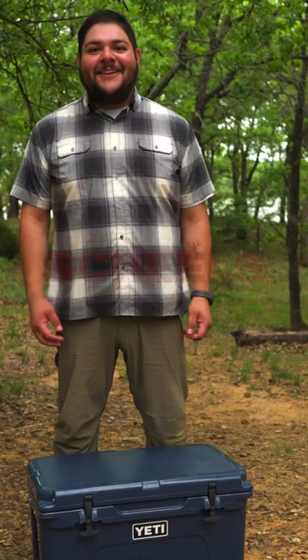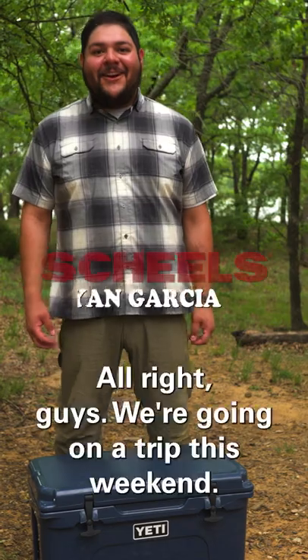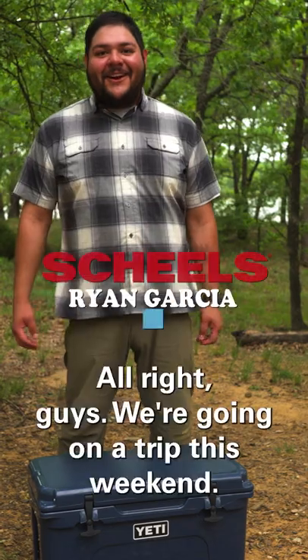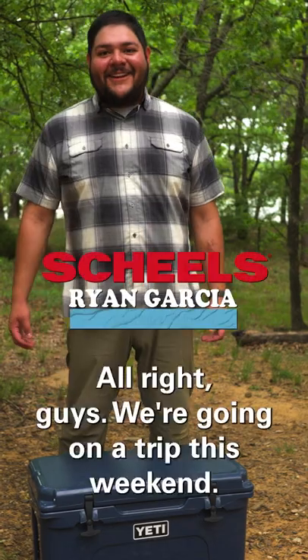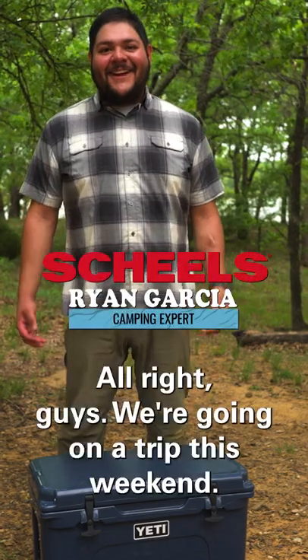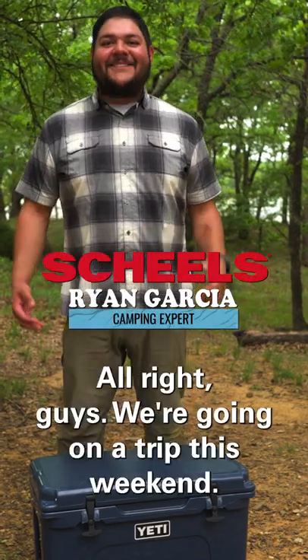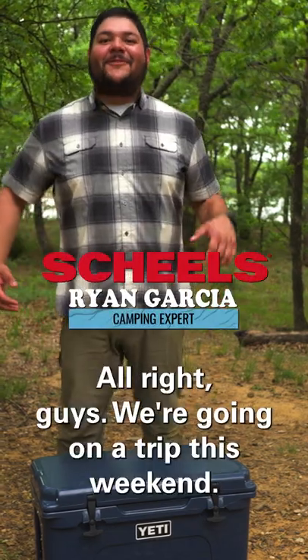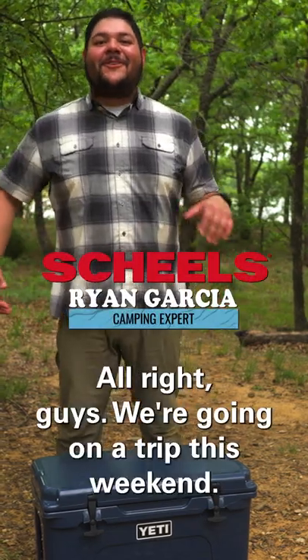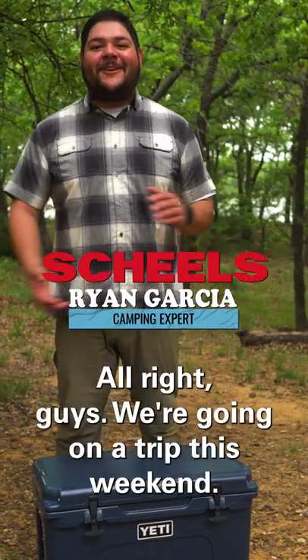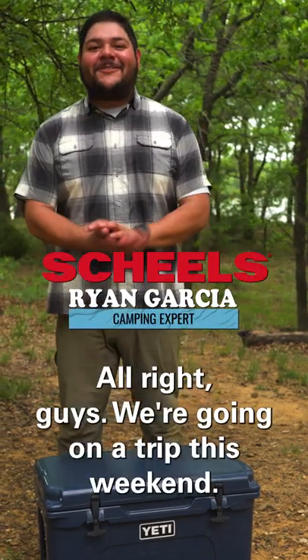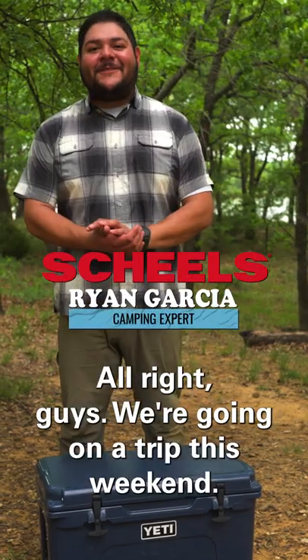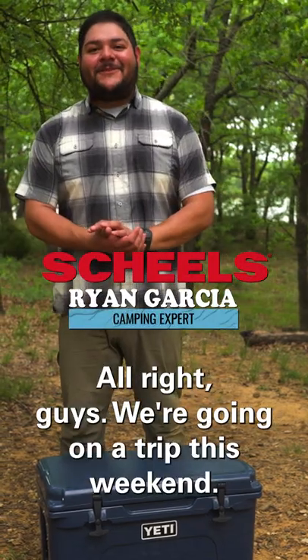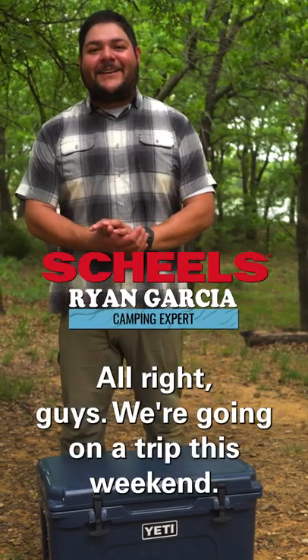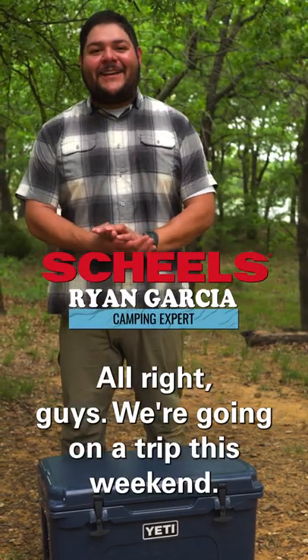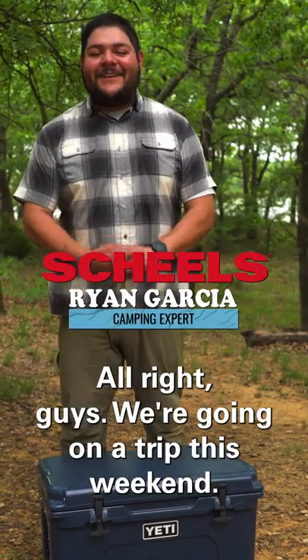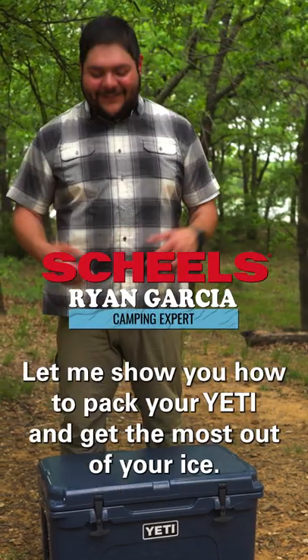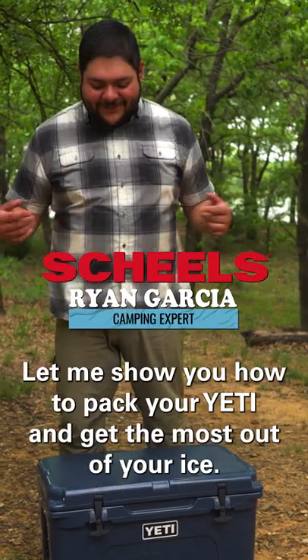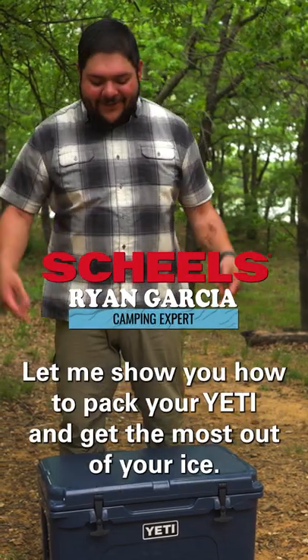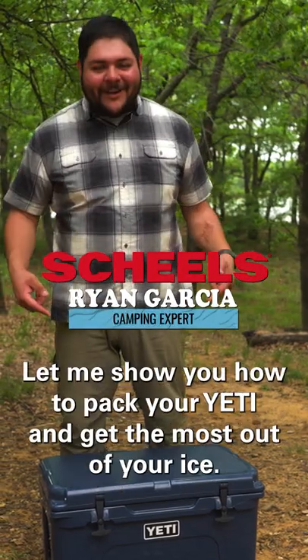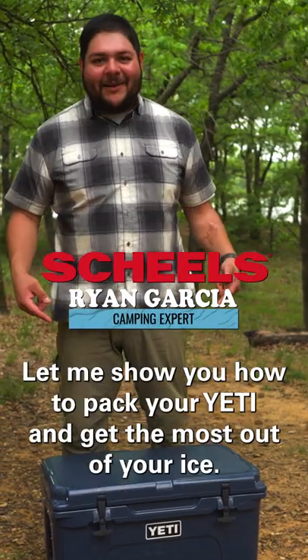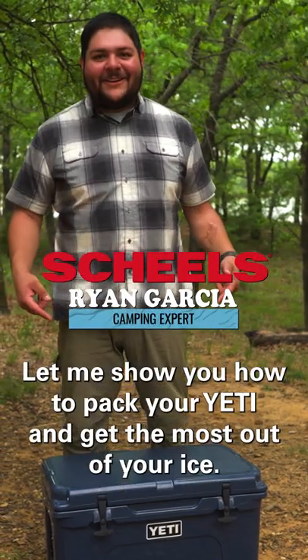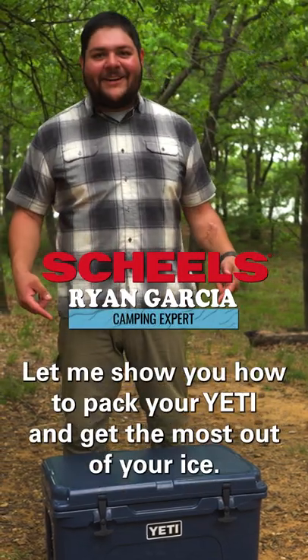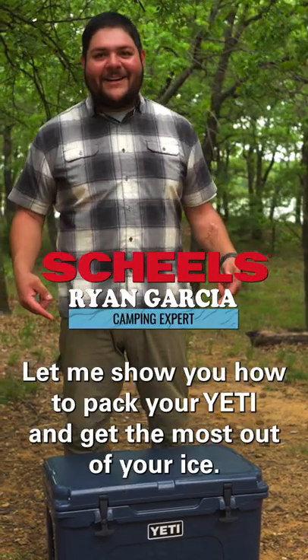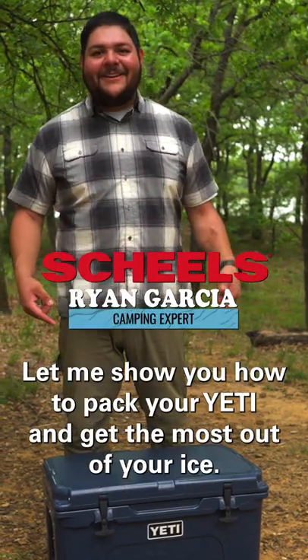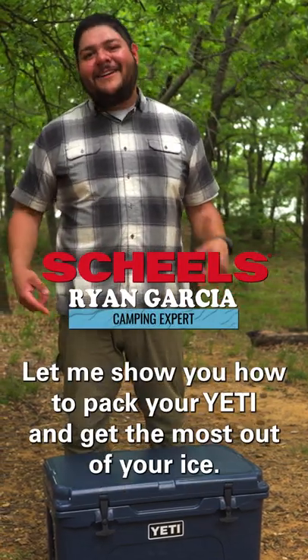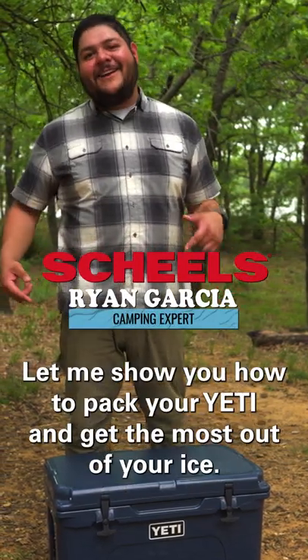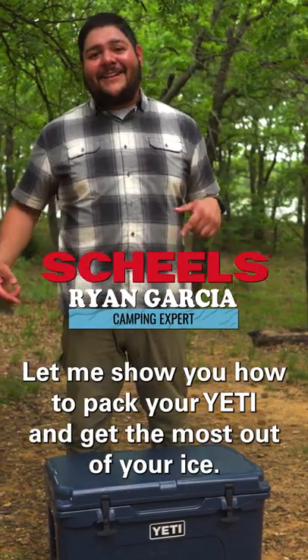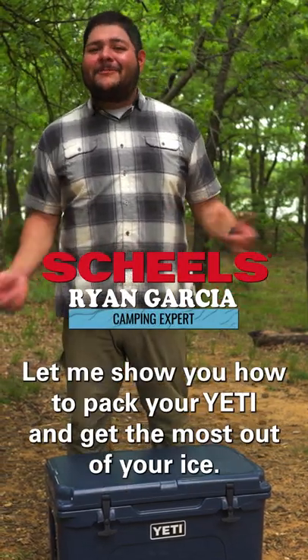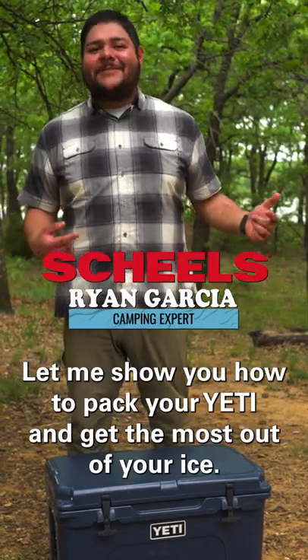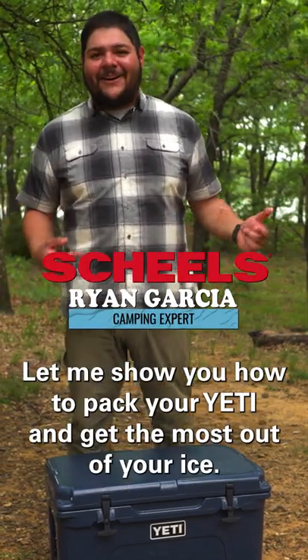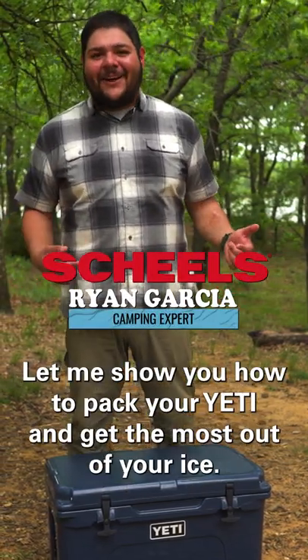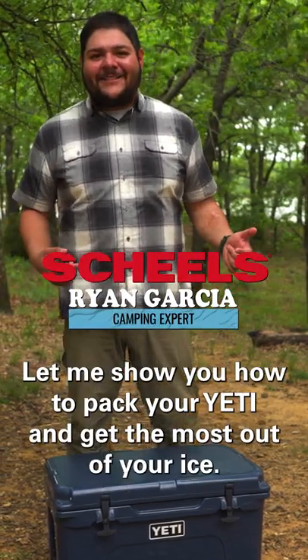All right guys, if we're going on a trip this weekend, let me show you how to pack your Yeti and get the most out of your ice.